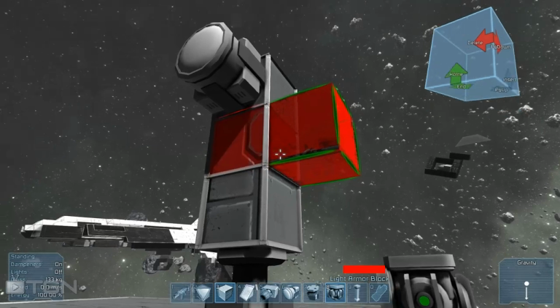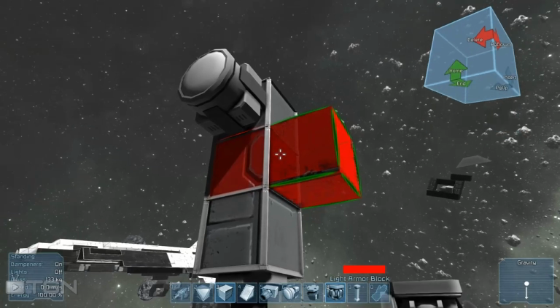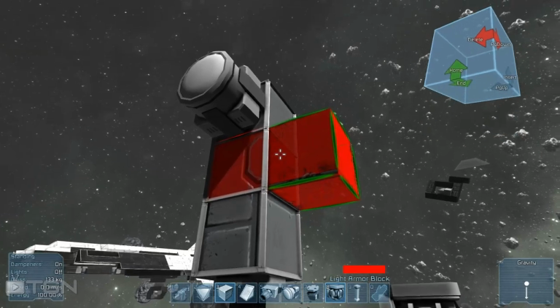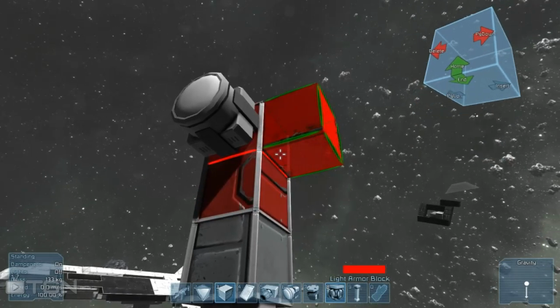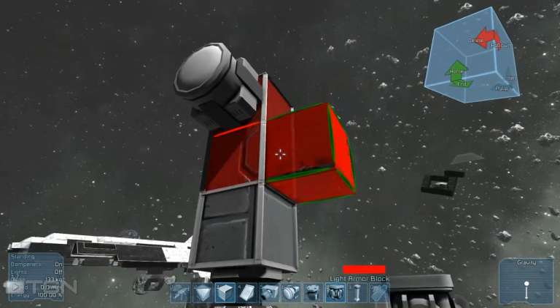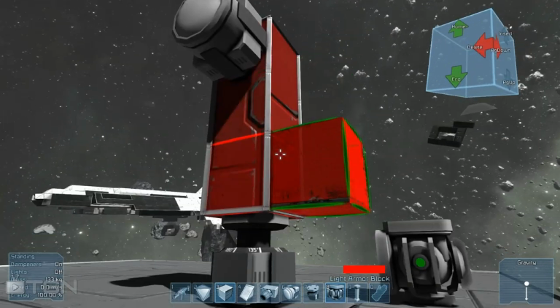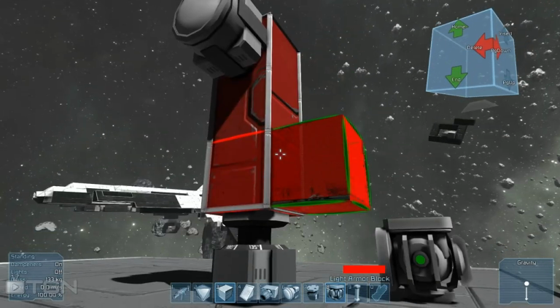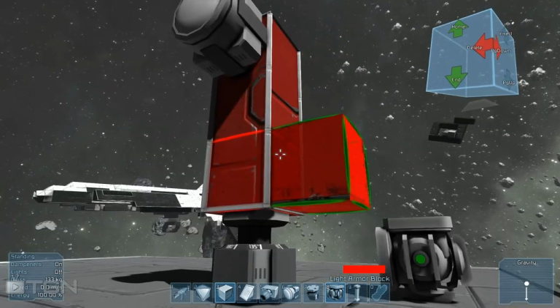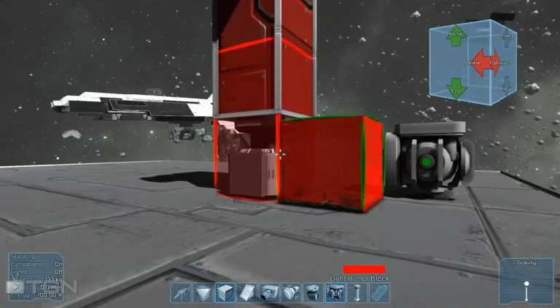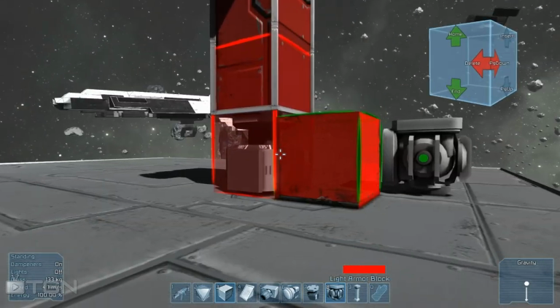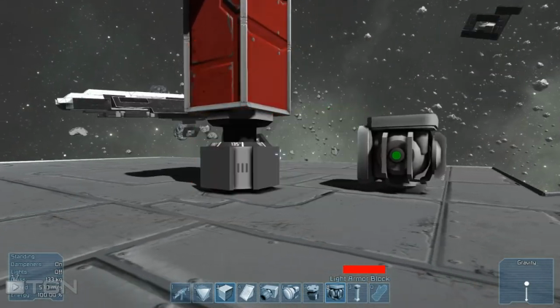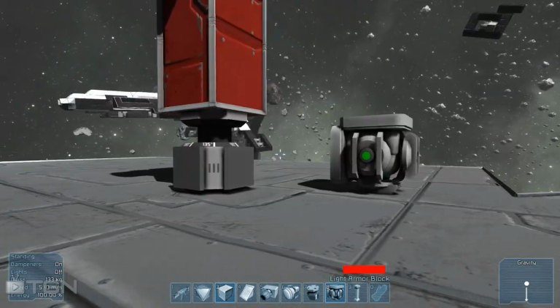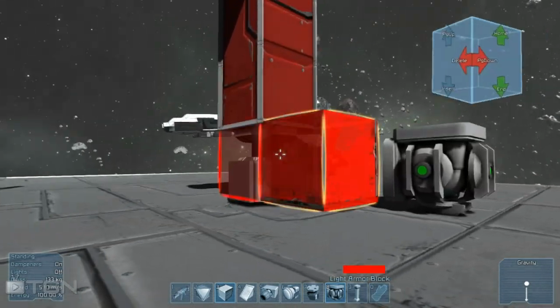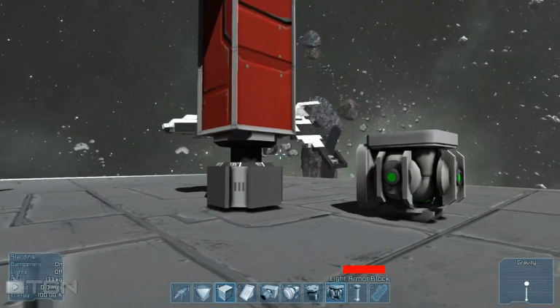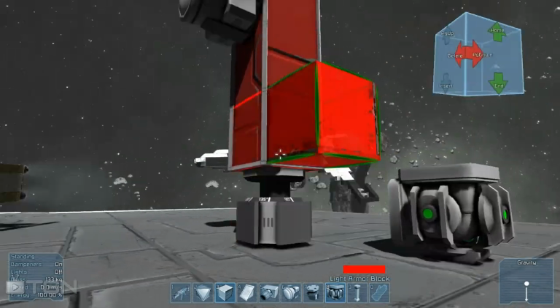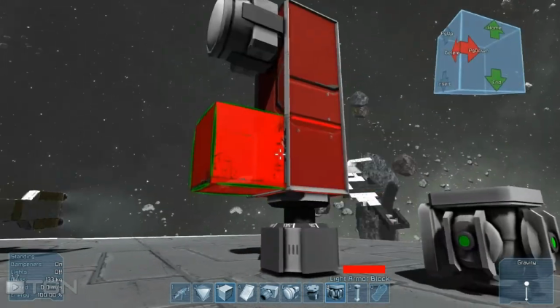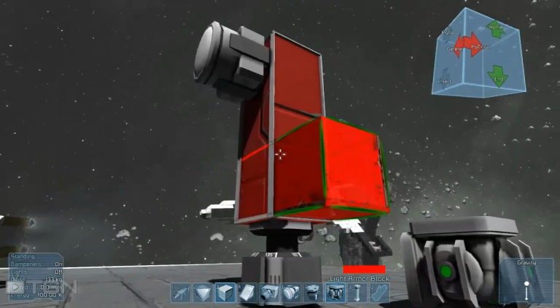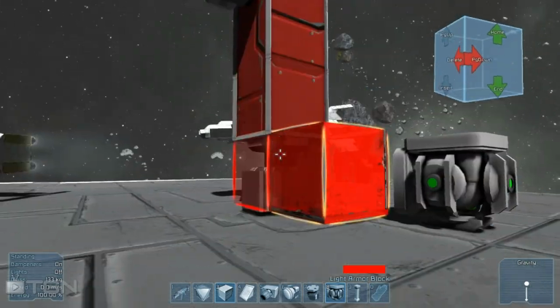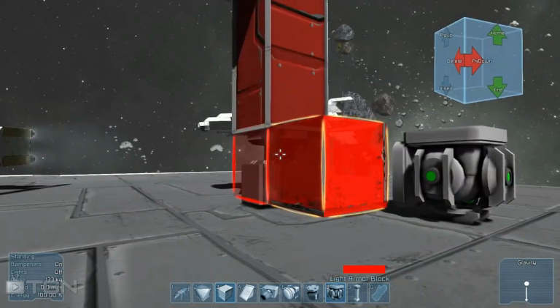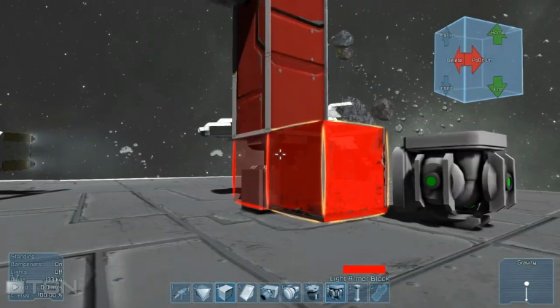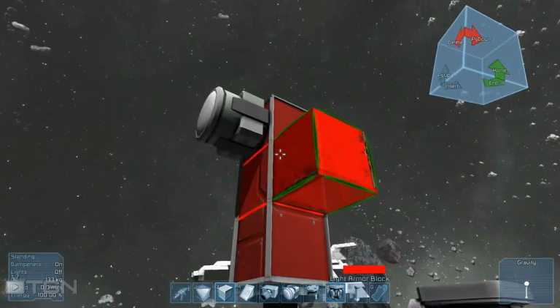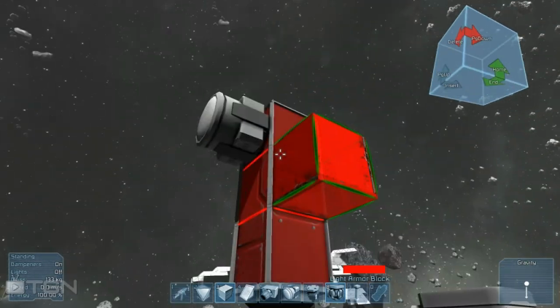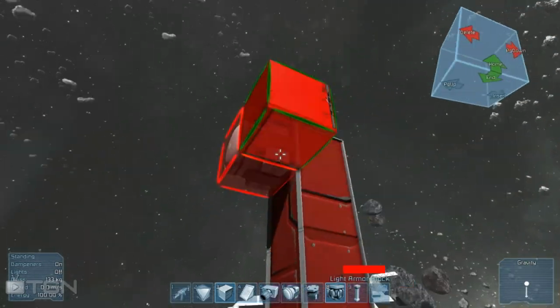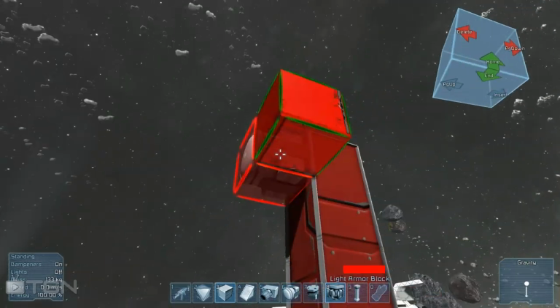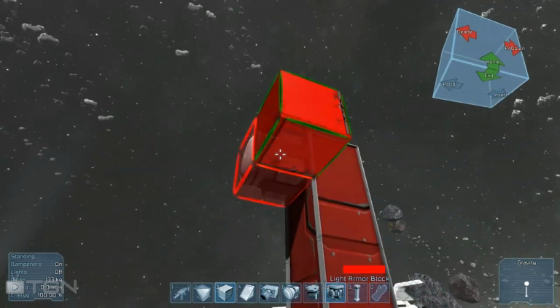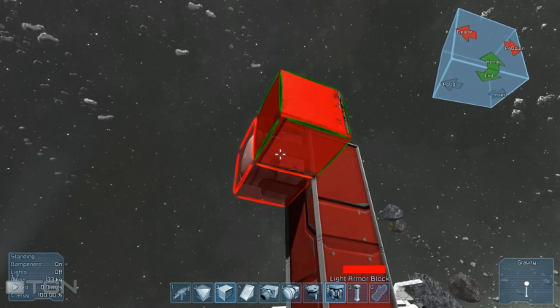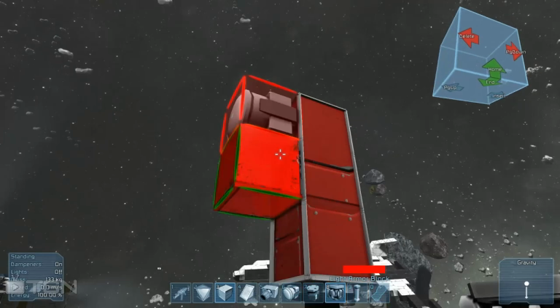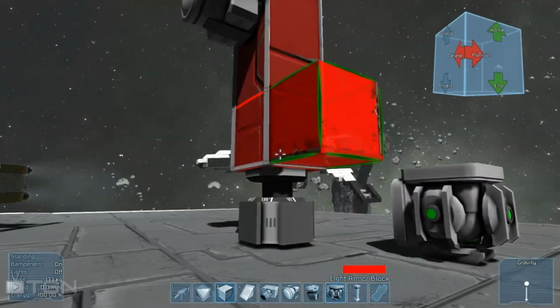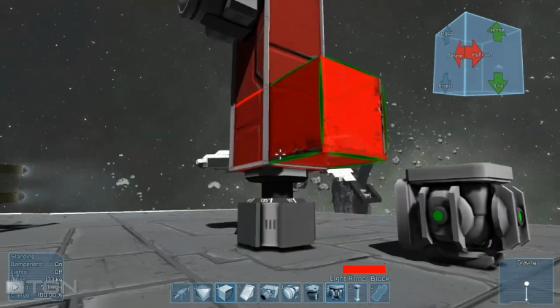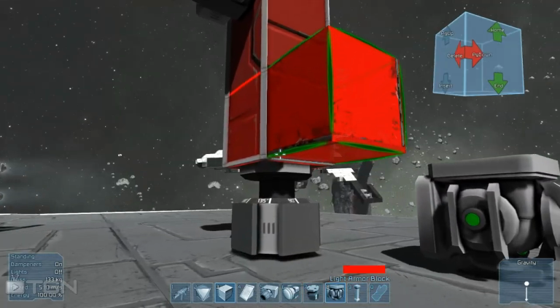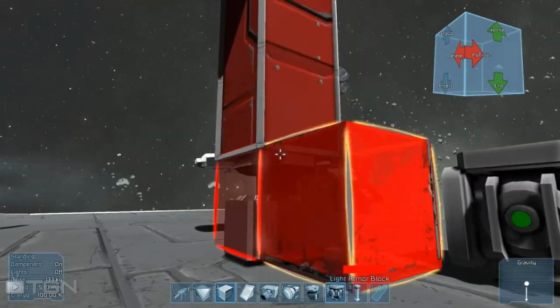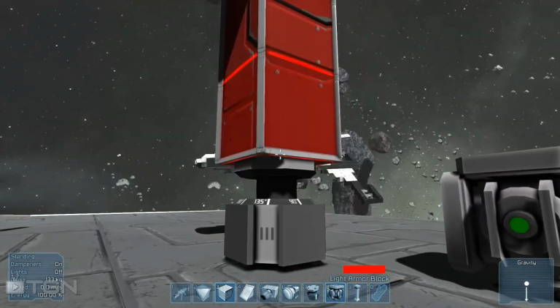We'll paint it red because why not. I put the reactor here so I have a control panel to use, to make it easier. Everything should be powered because I have gravity.